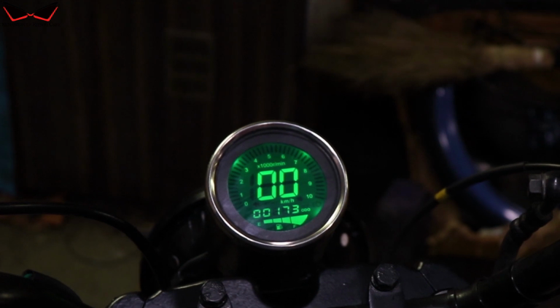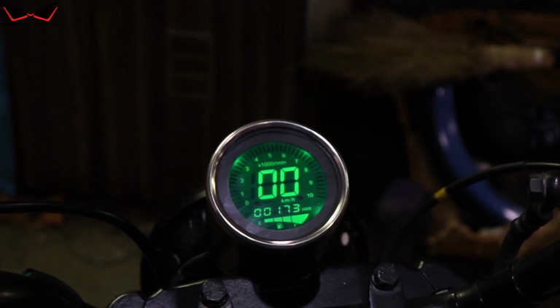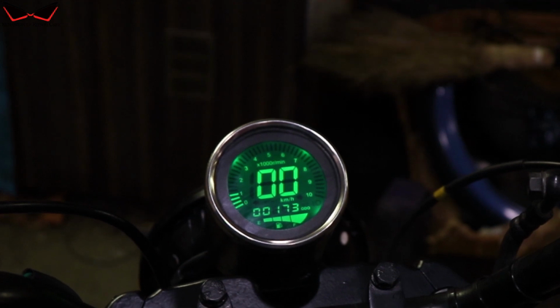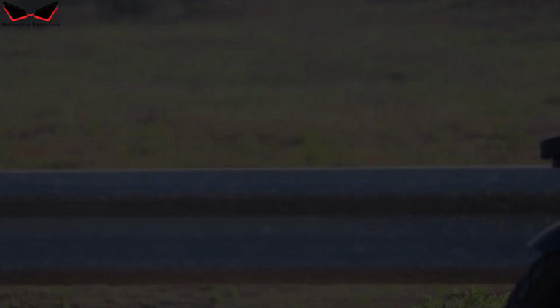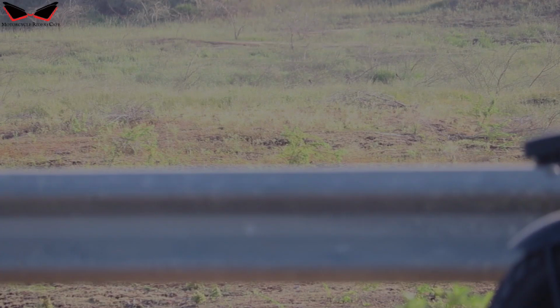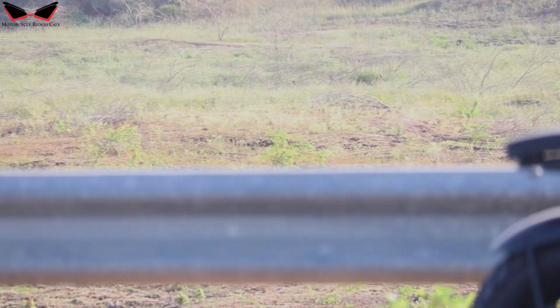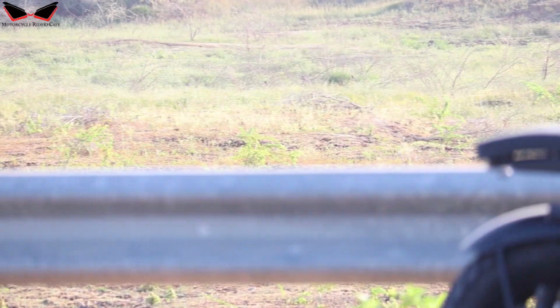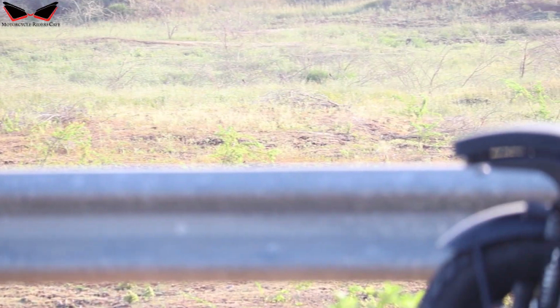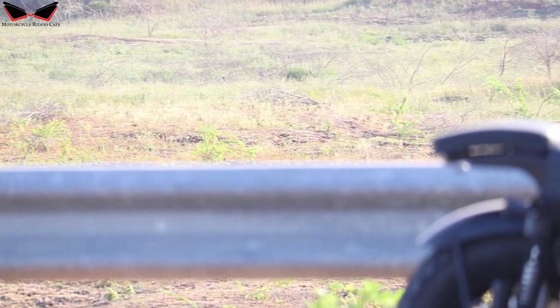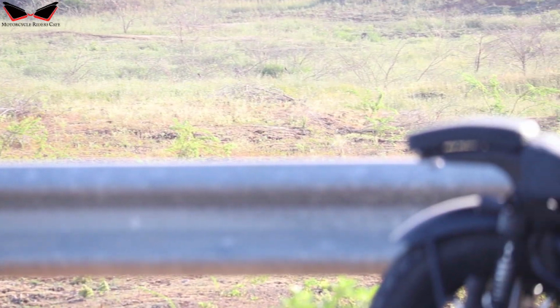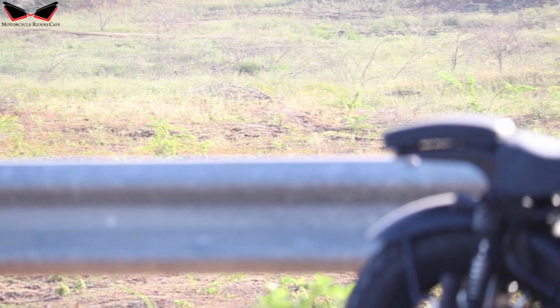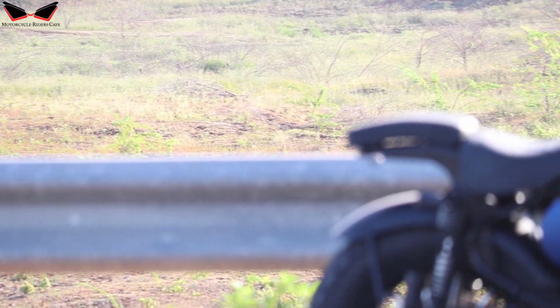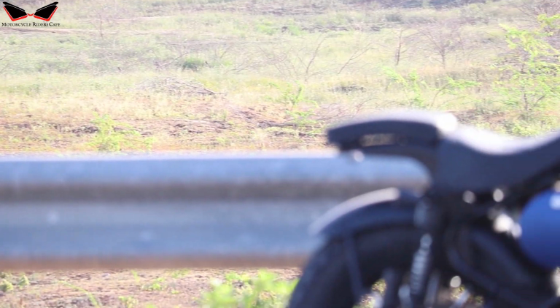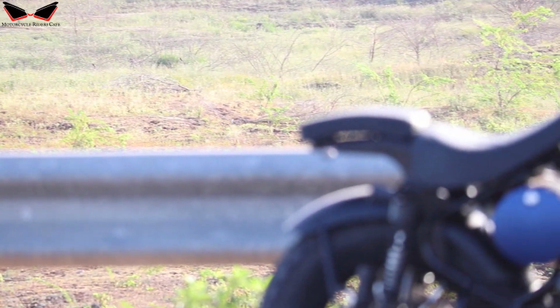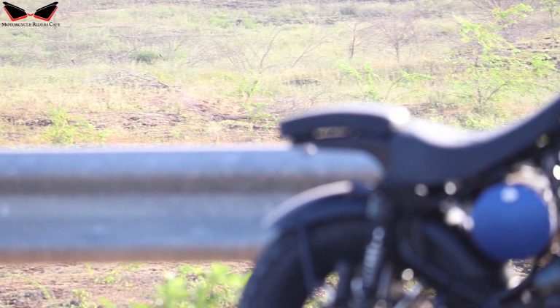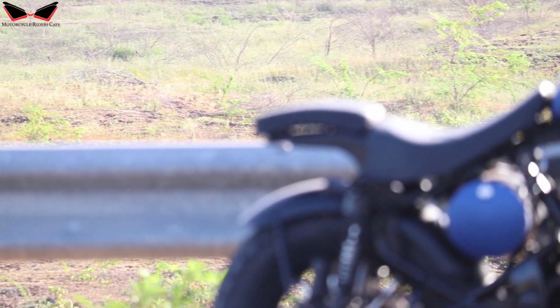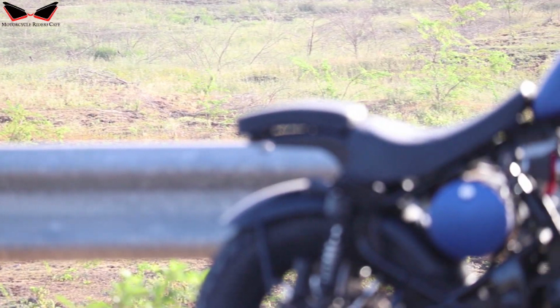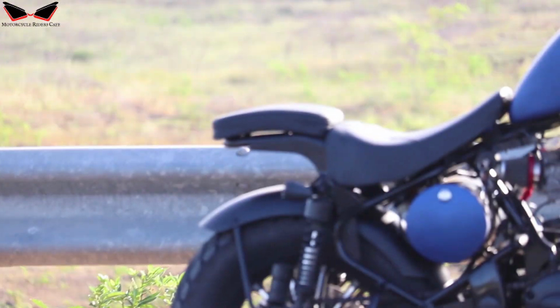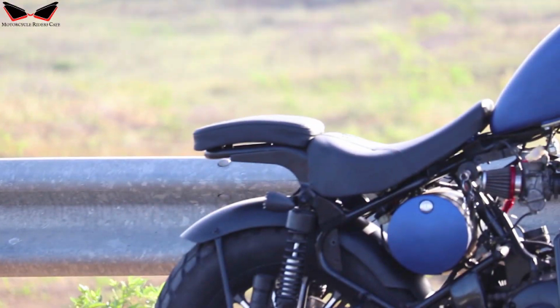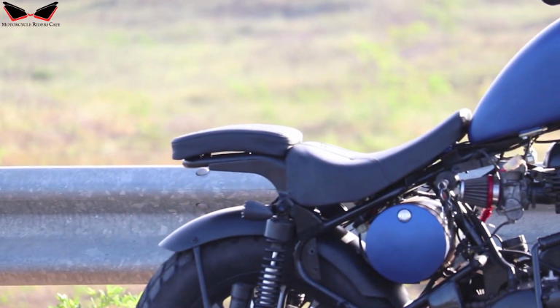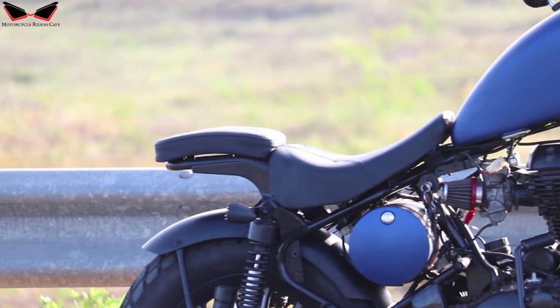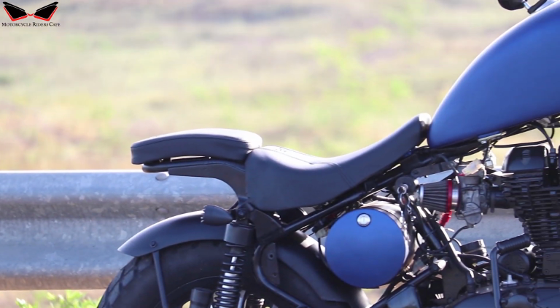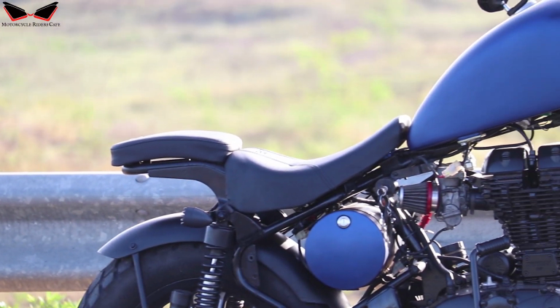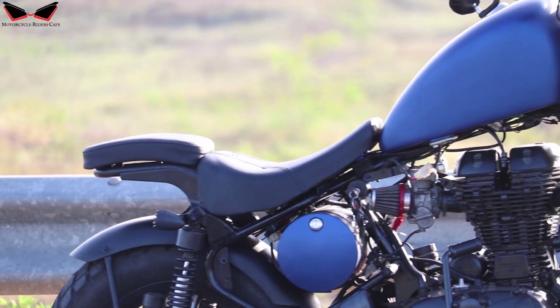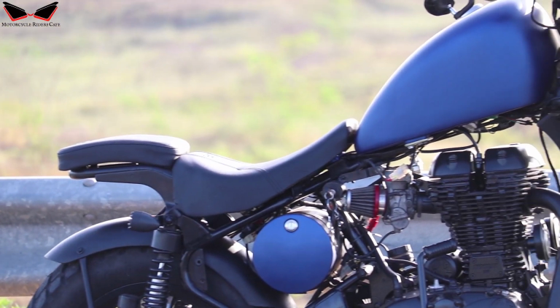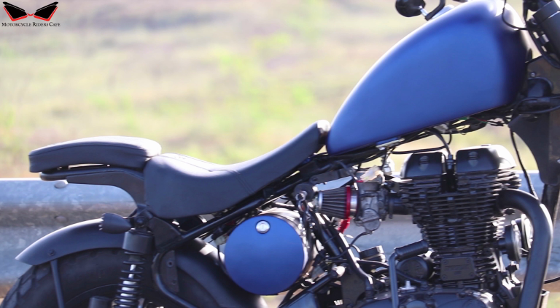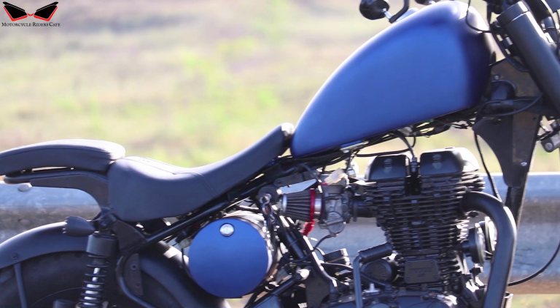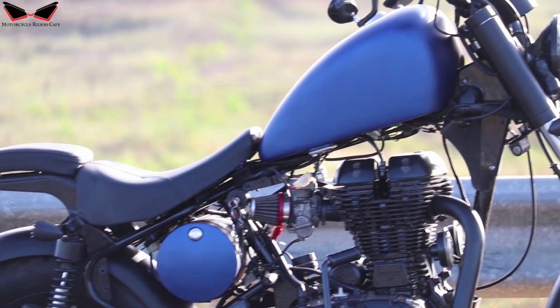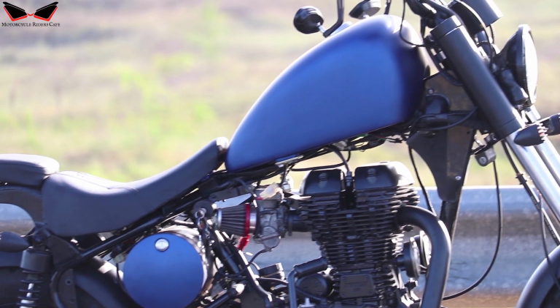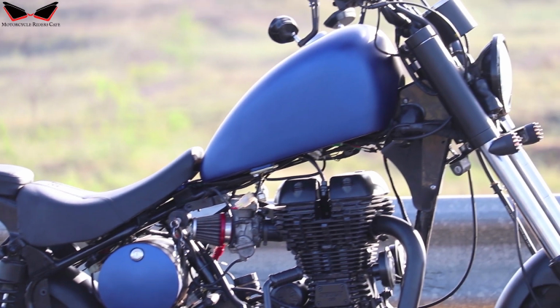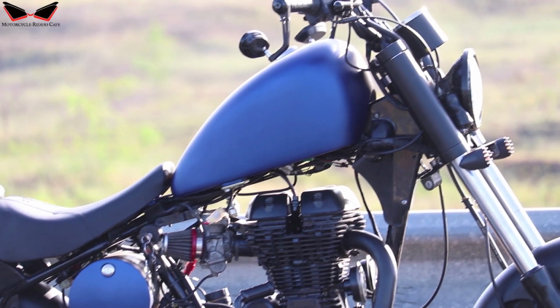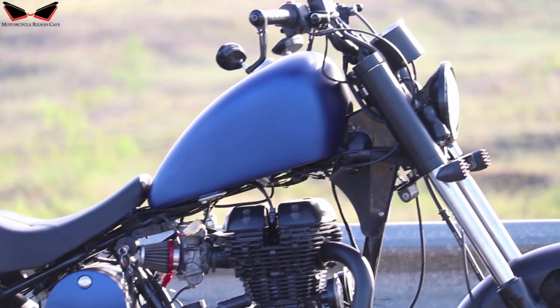Here we use a BMC open air filter and Cobra multi-bend exhaust. Let's look at the exhaust note.